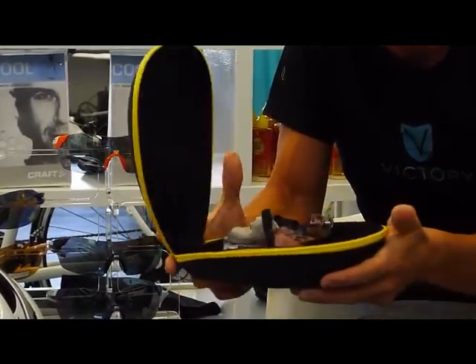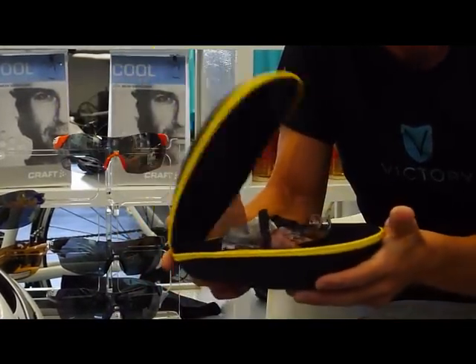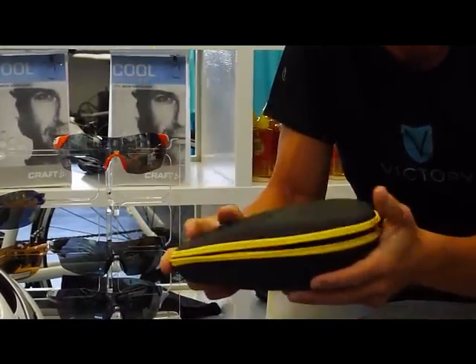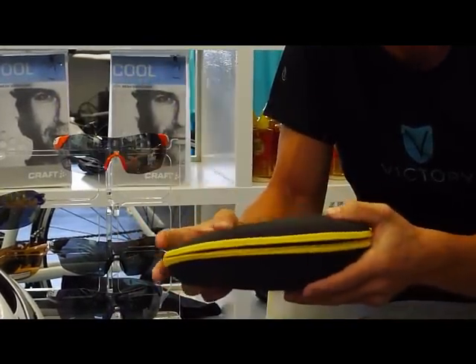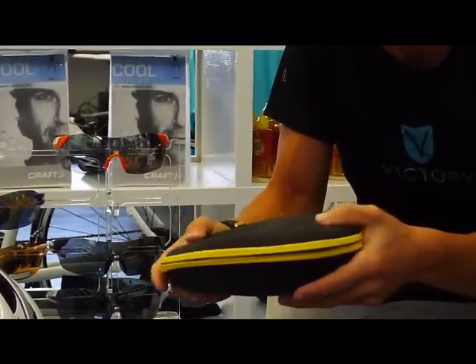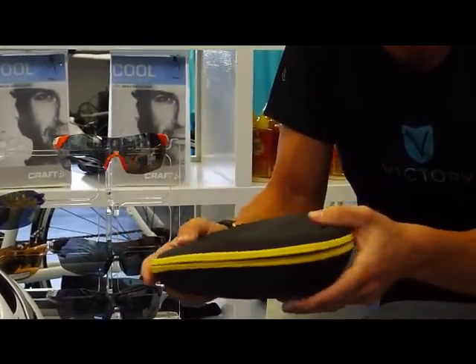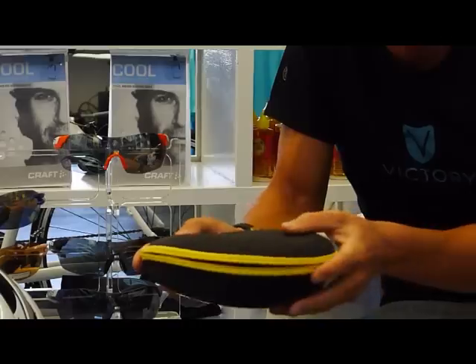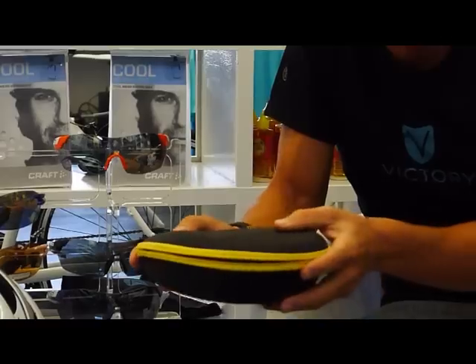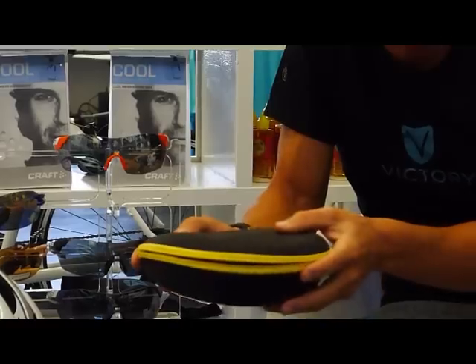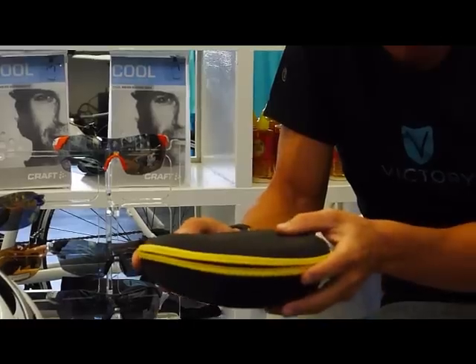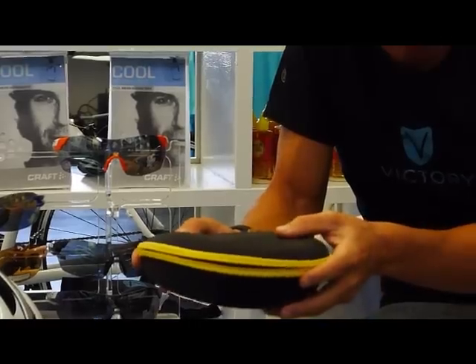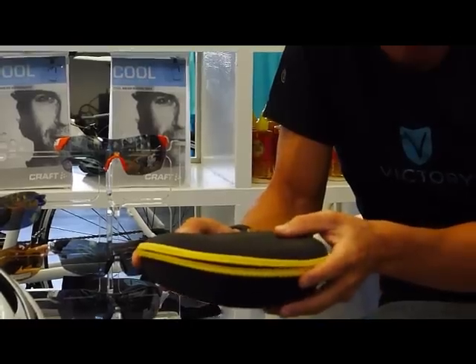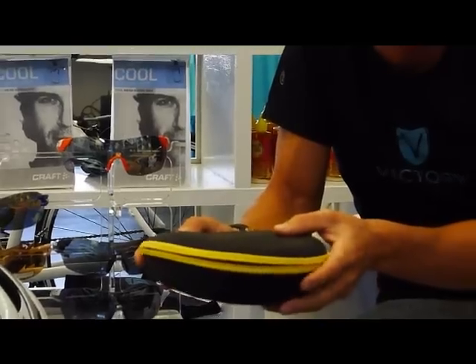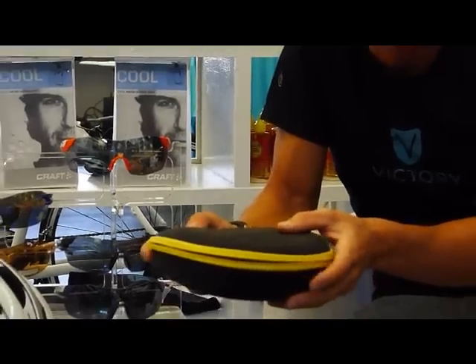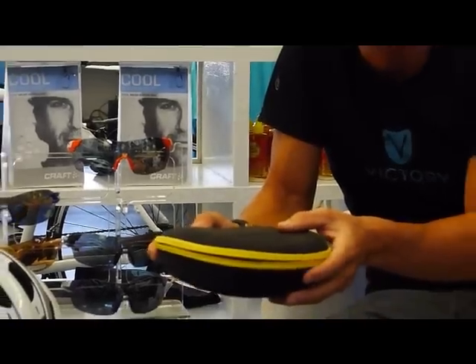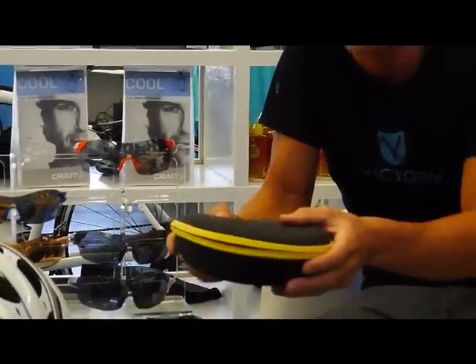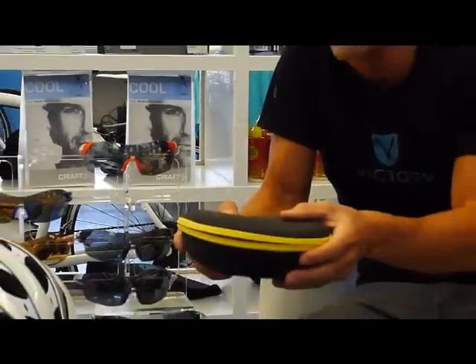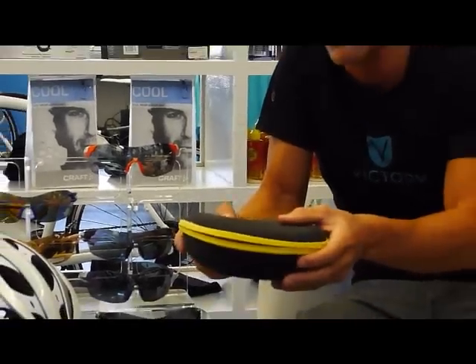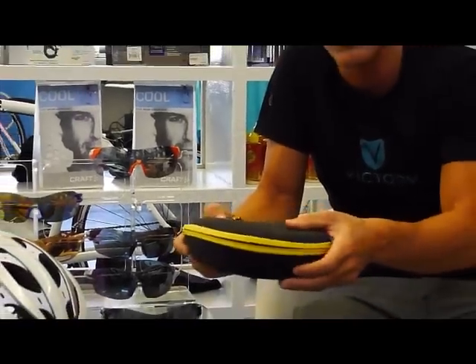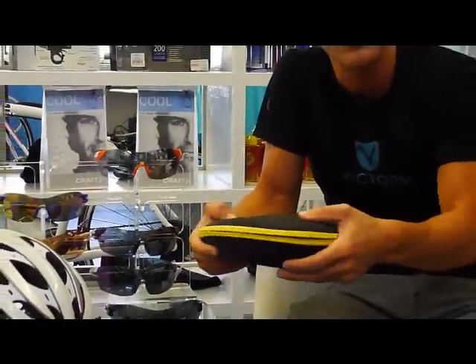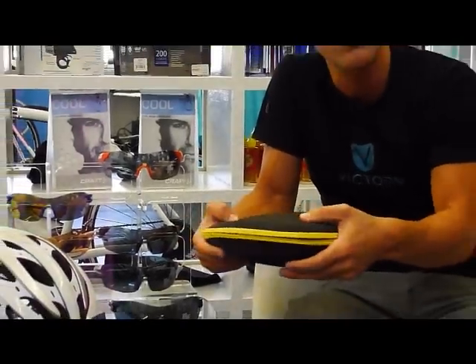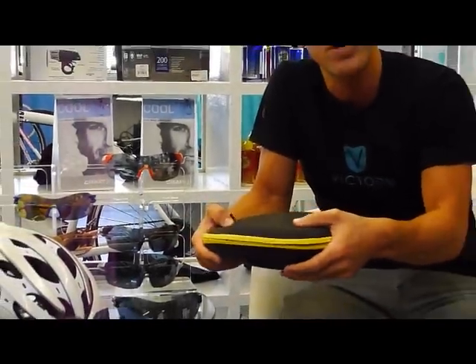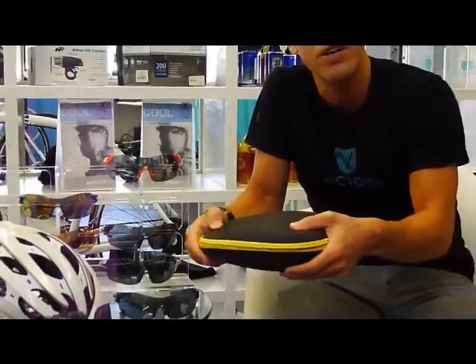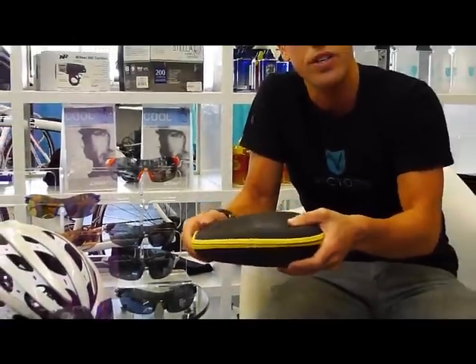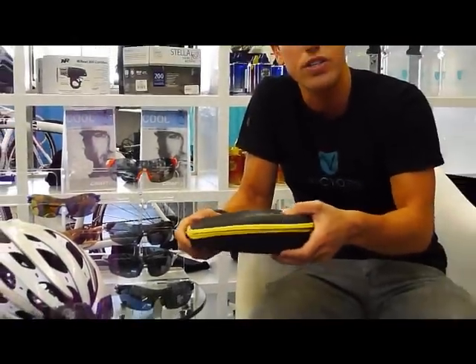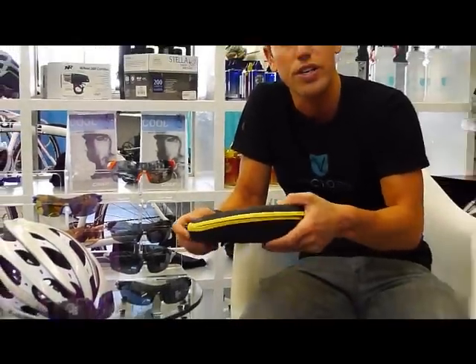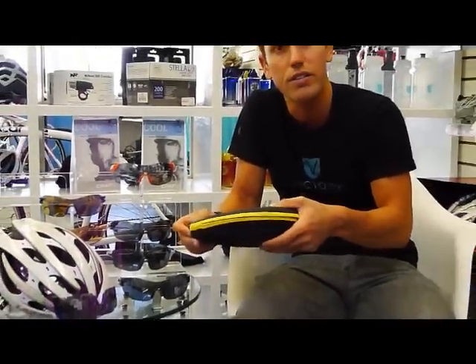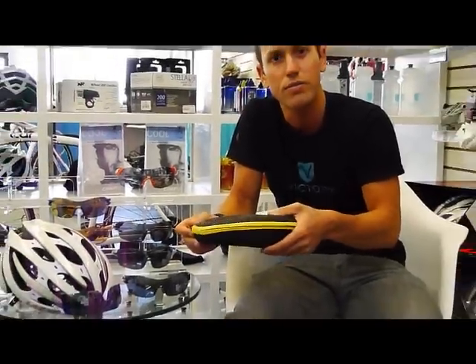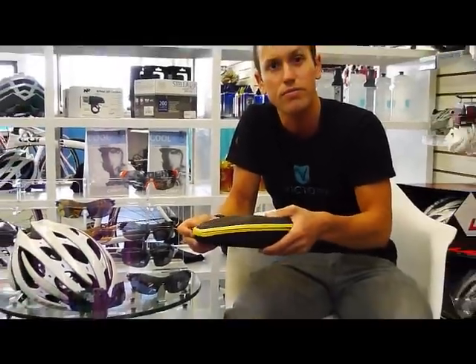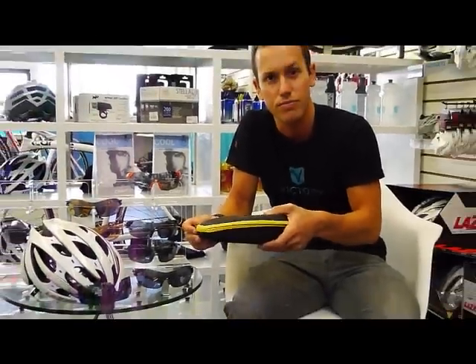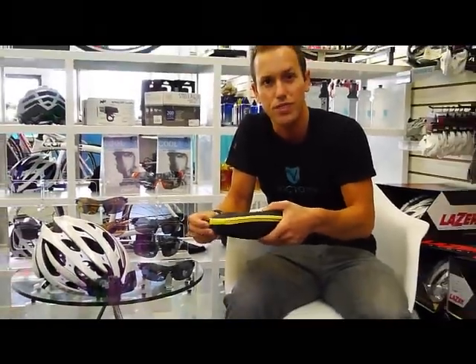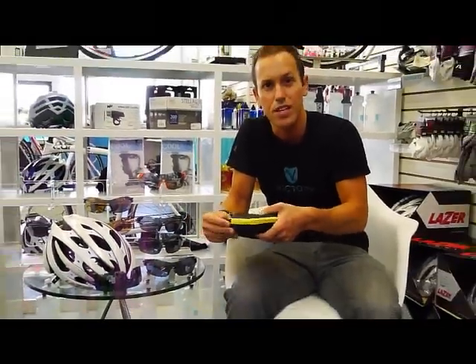These are the Smith Pivlock and you can get them here at Victory. Thanks.